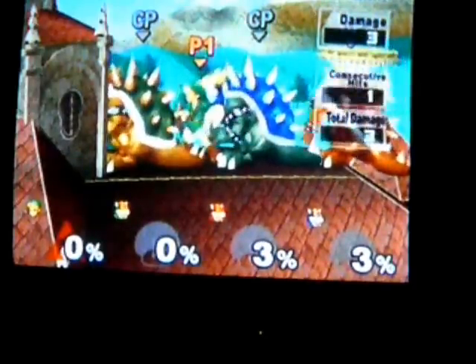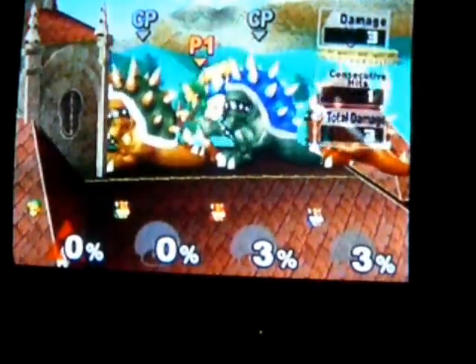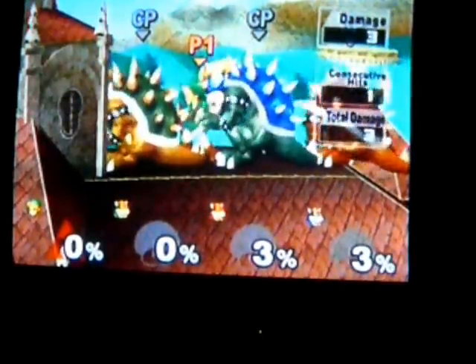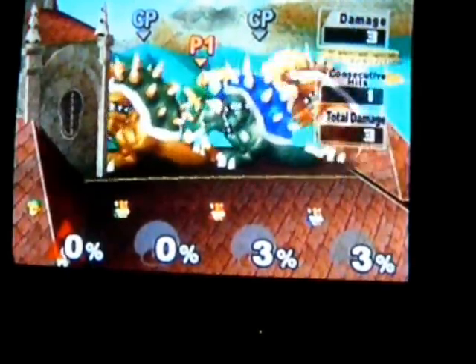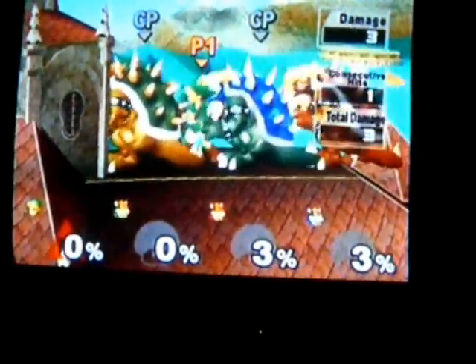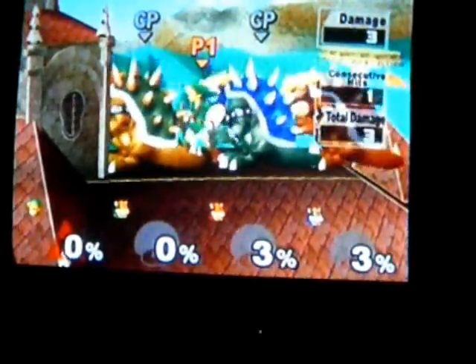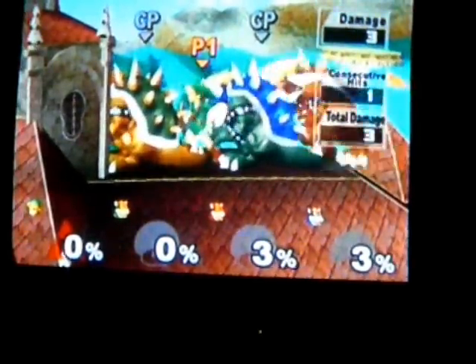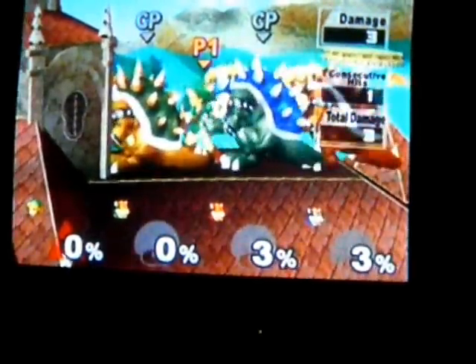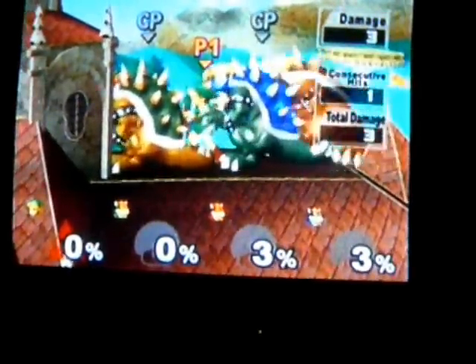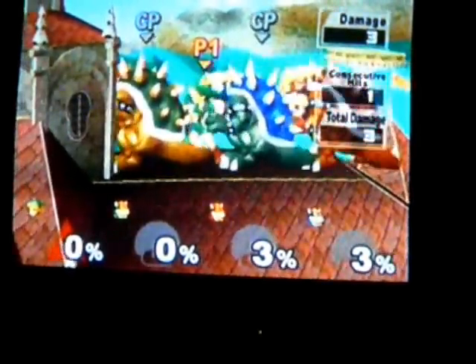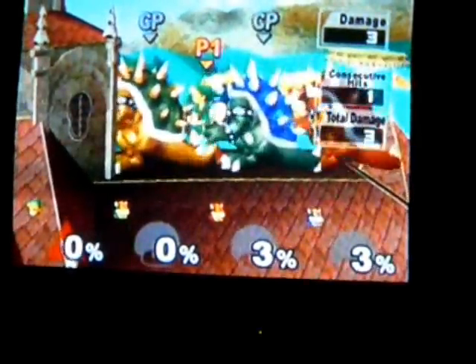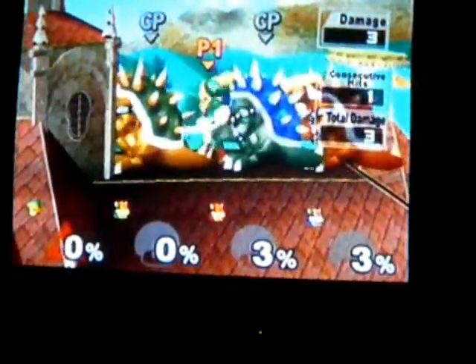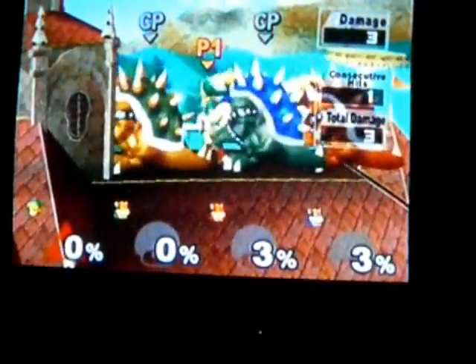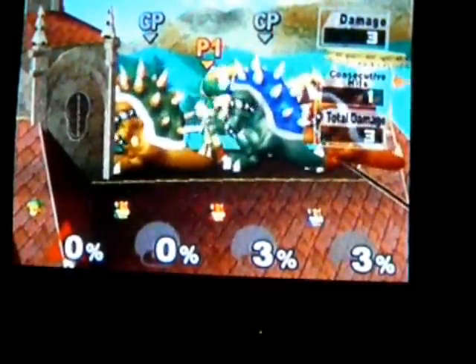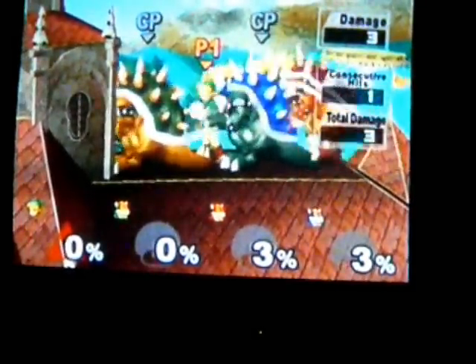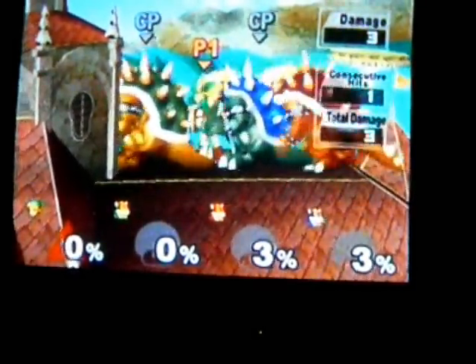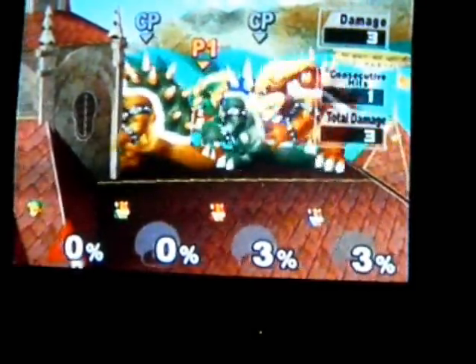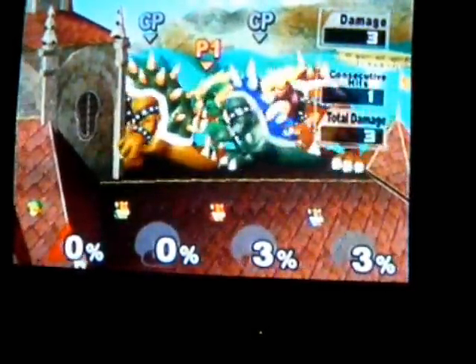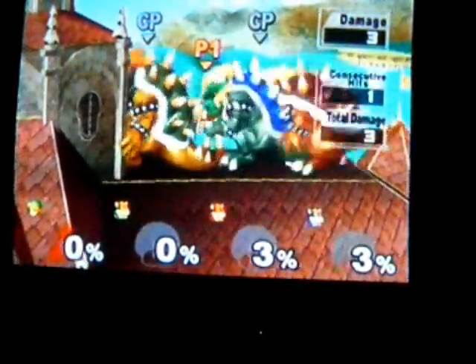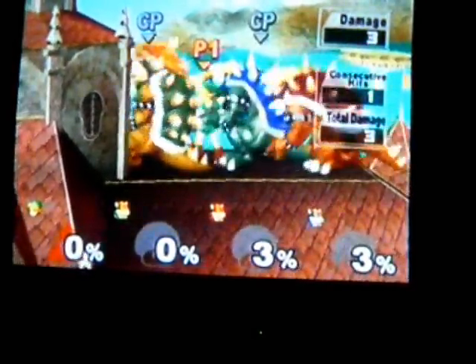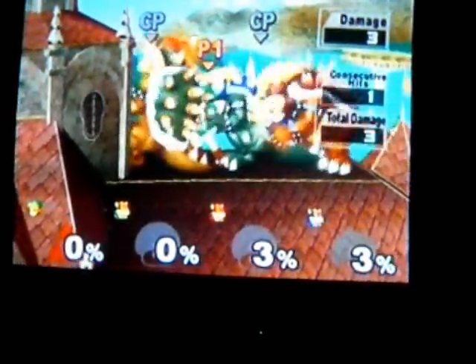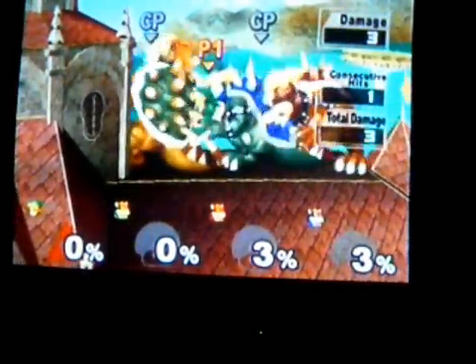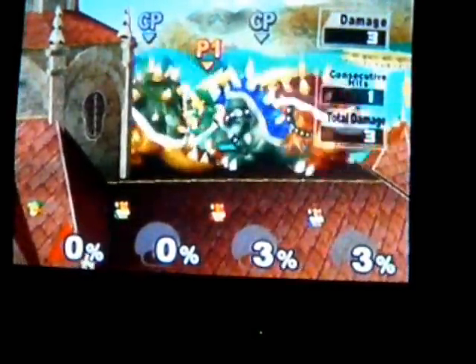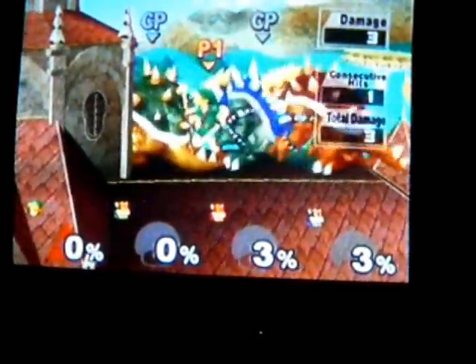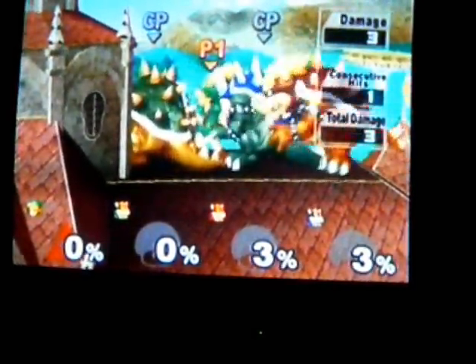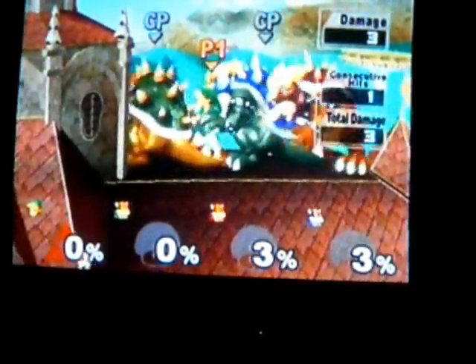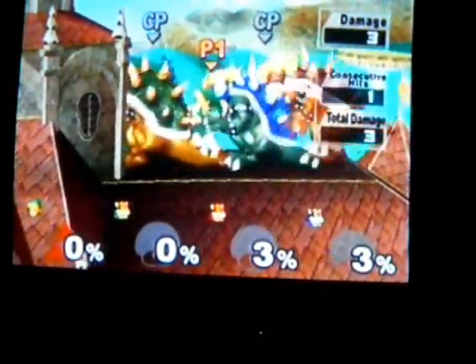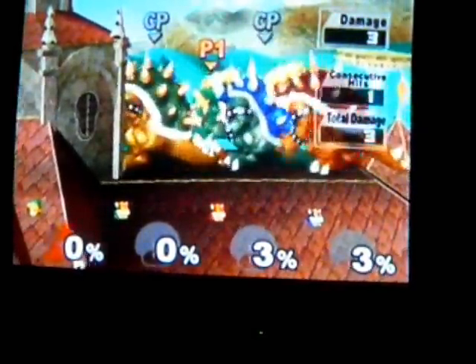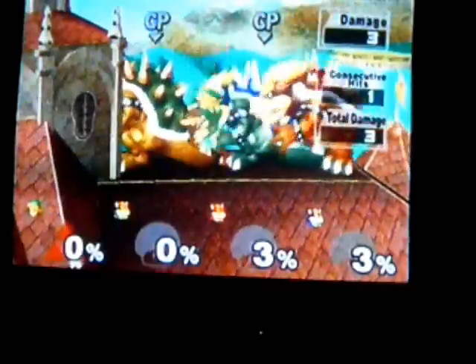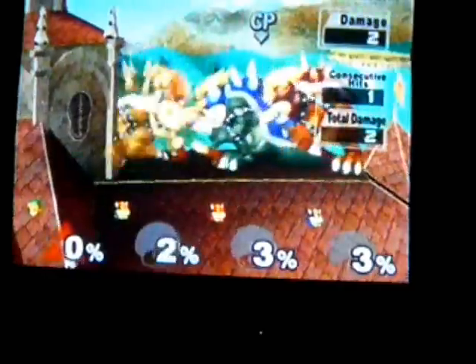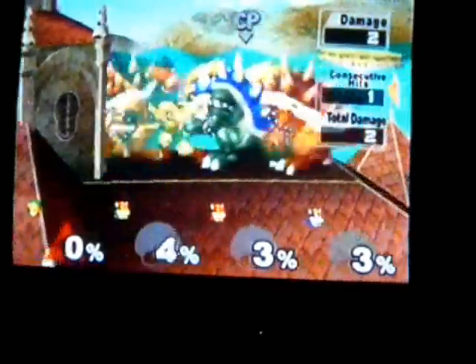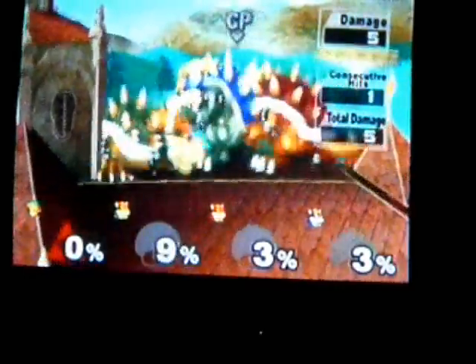The Bowser that's in the back has to be continually going forward. Then you hold down A.